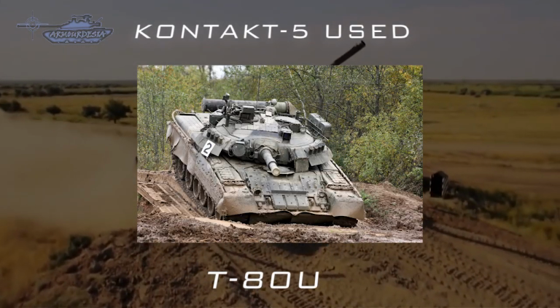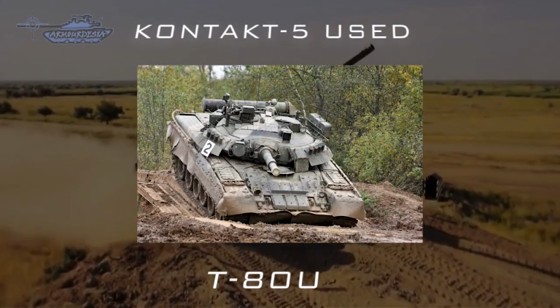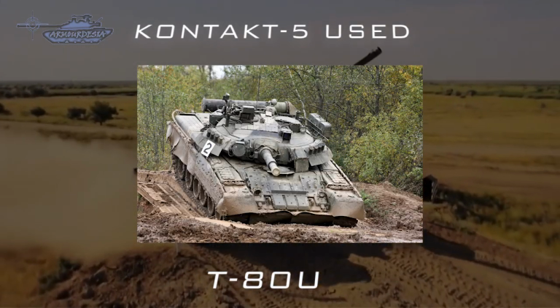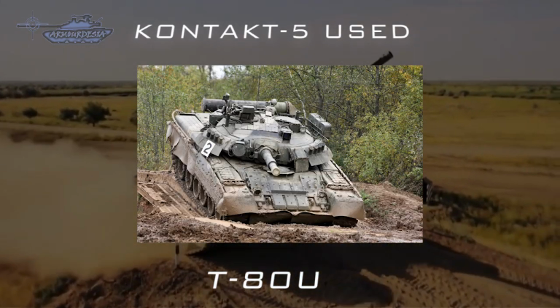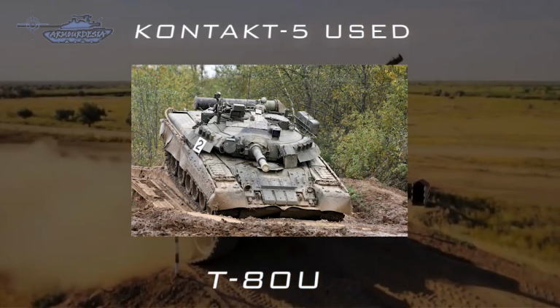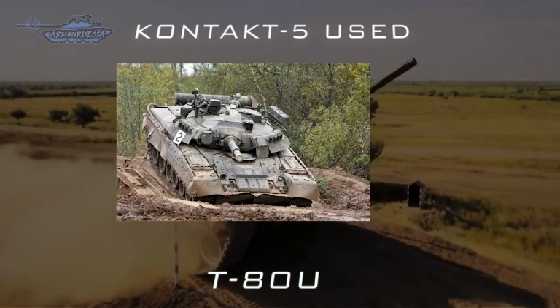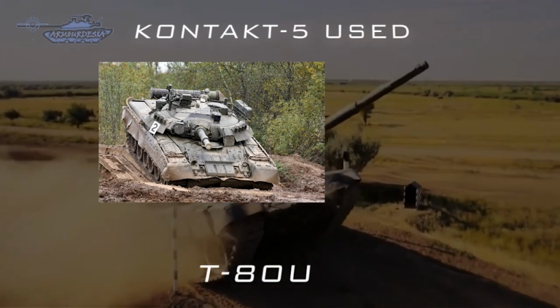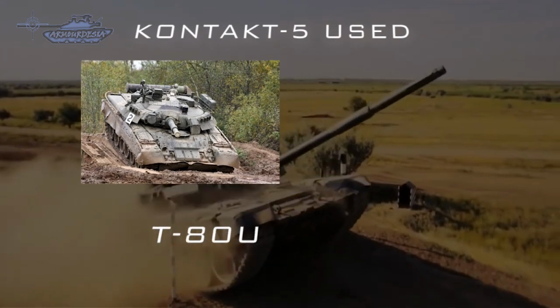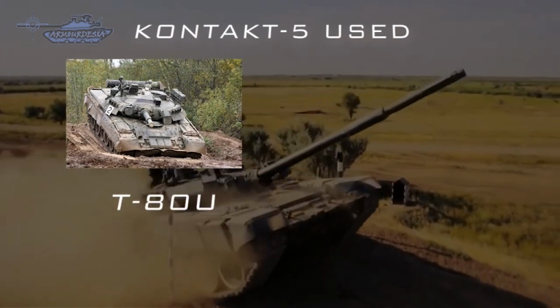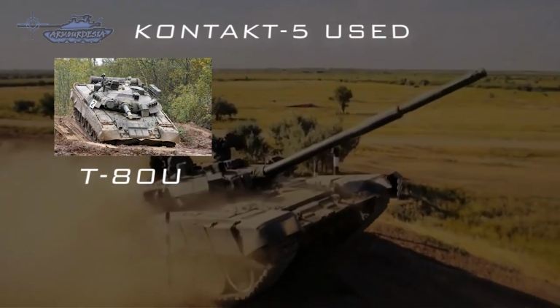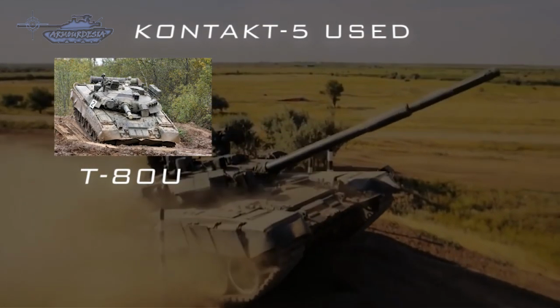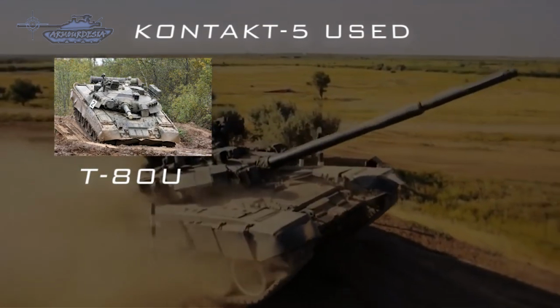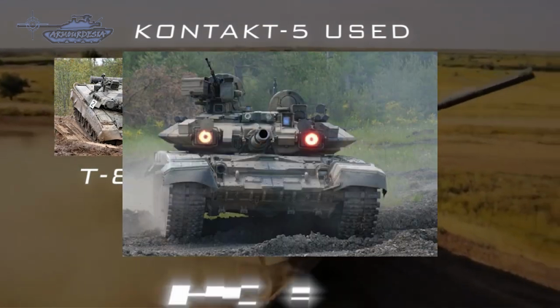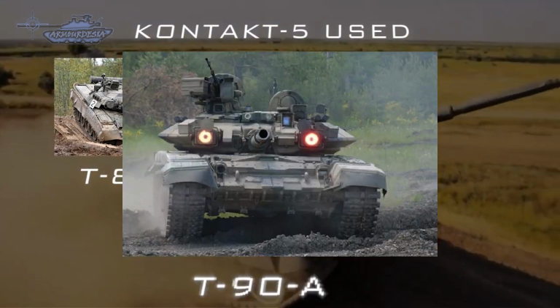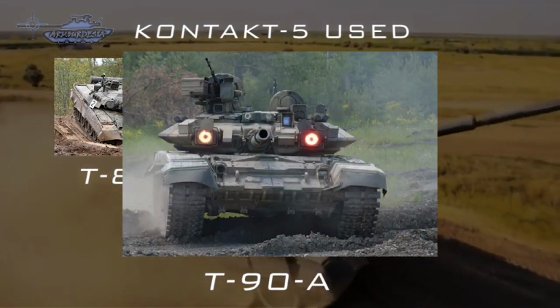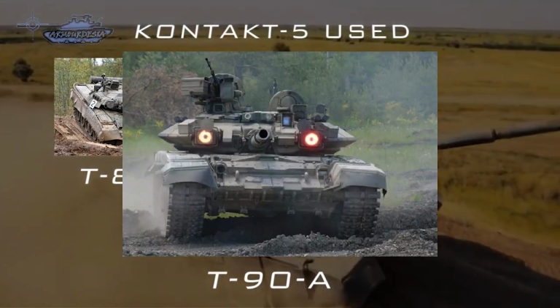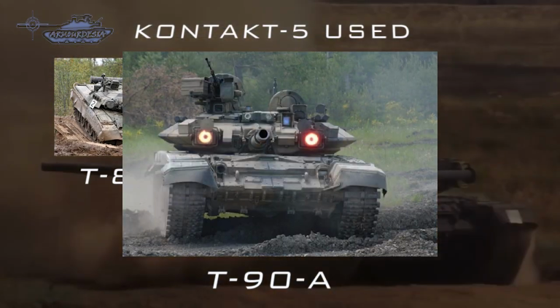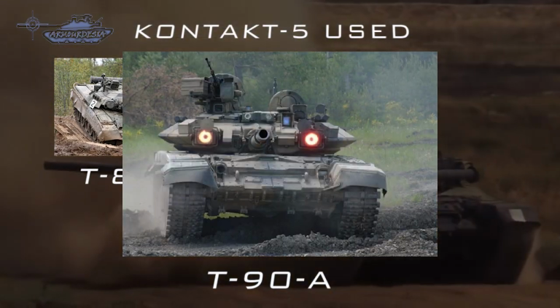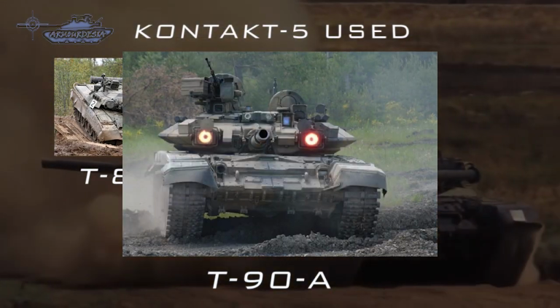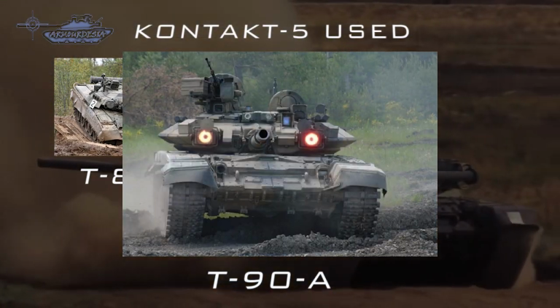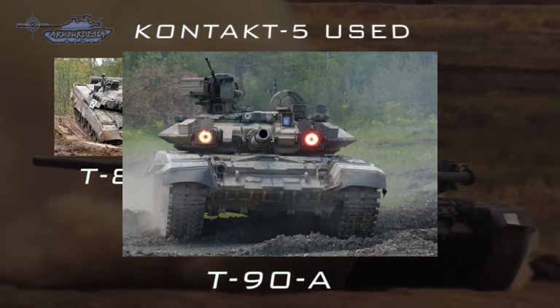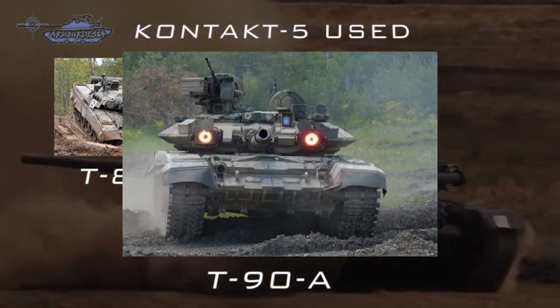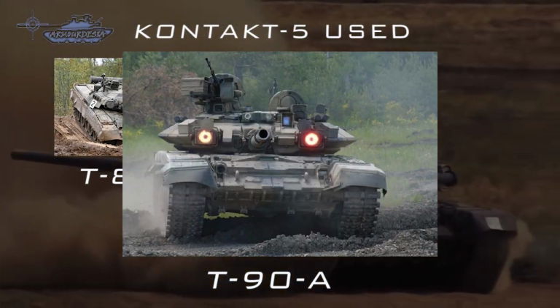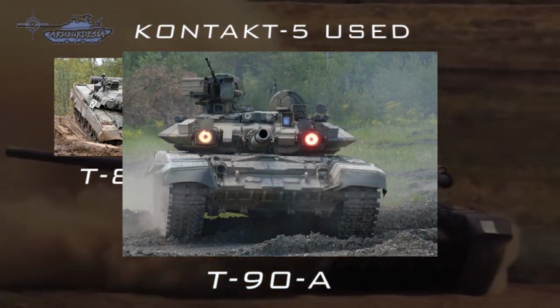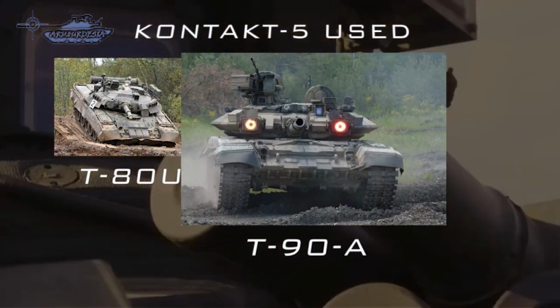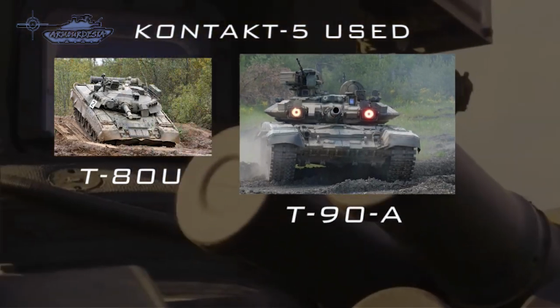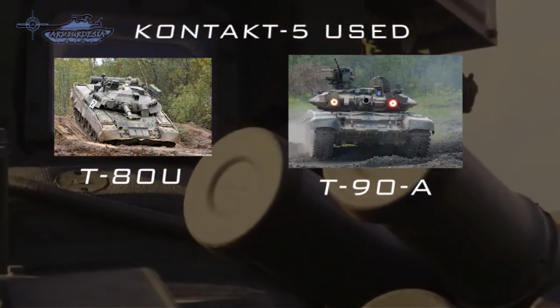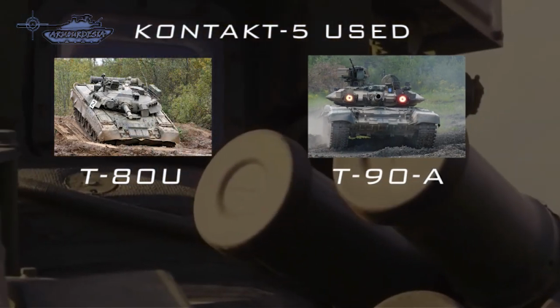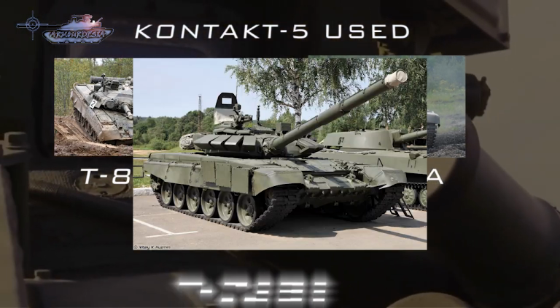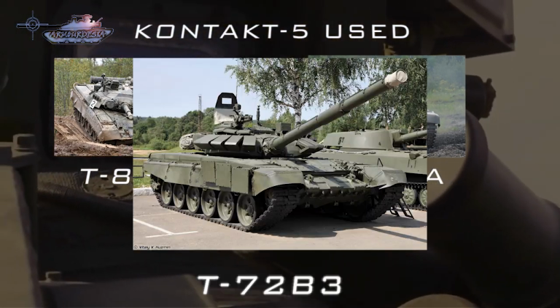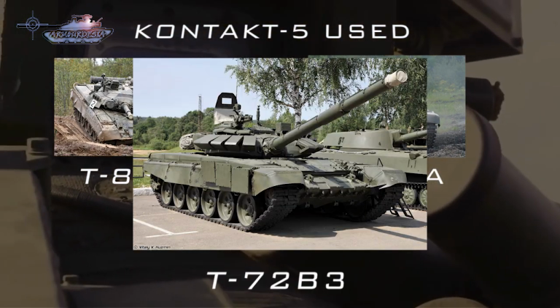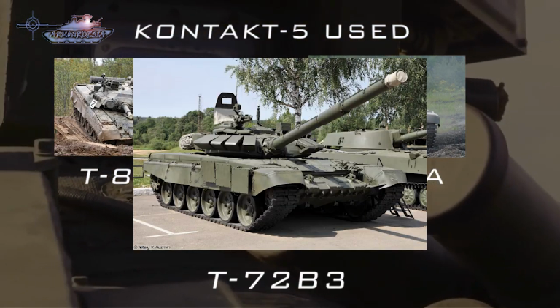Contact-5 is most widely used on Russian MBTs including the T-80U, T-90A, and the T-72B3 model 2011.